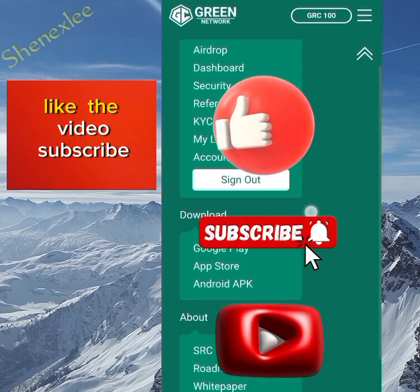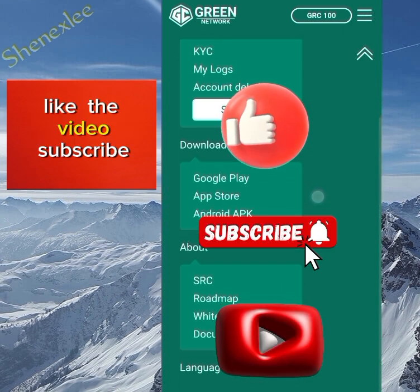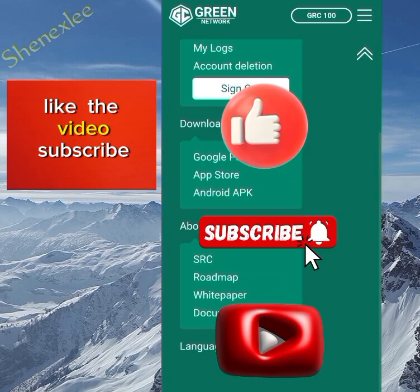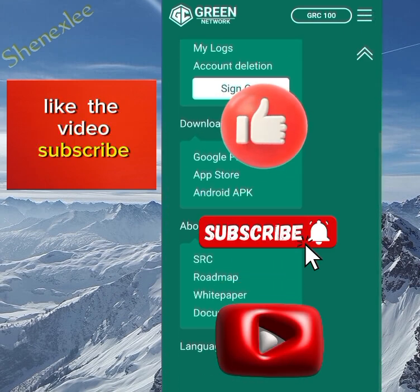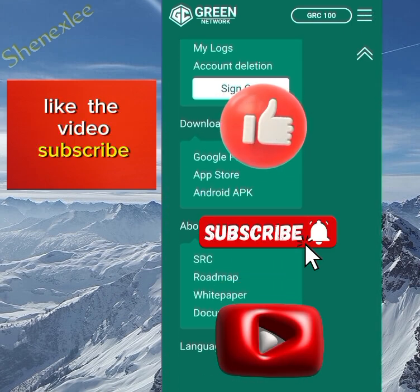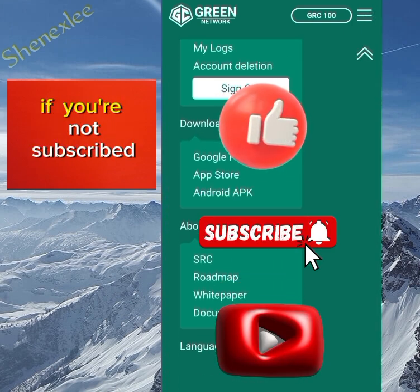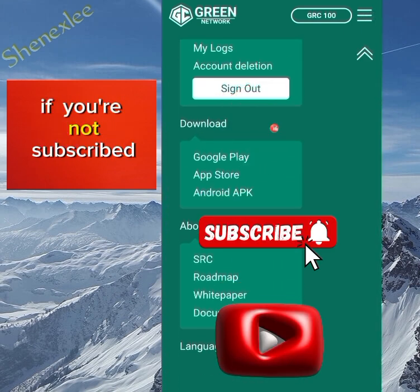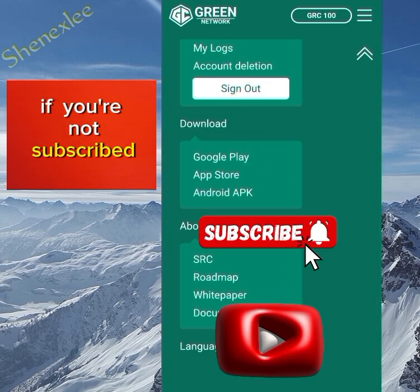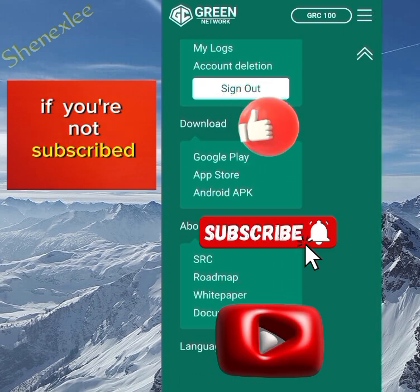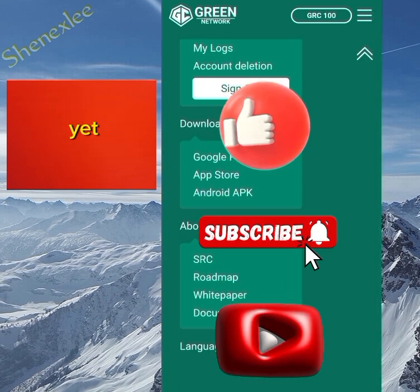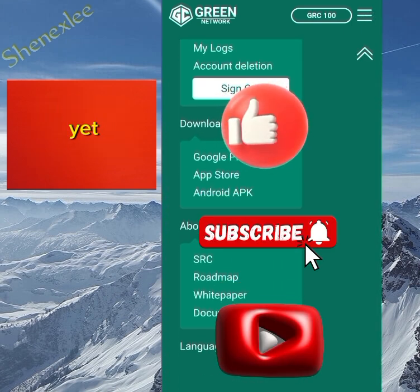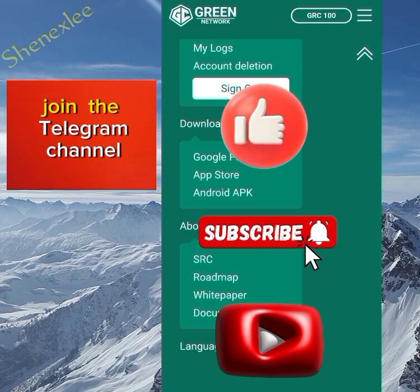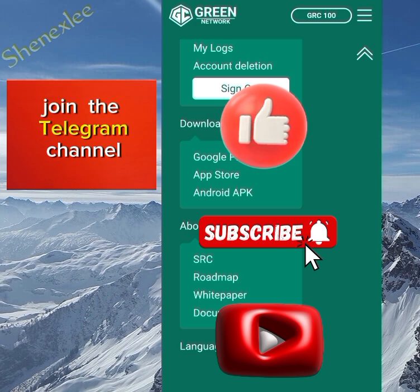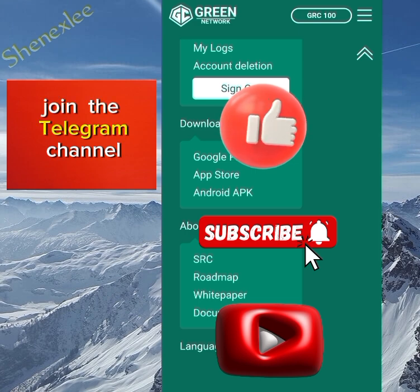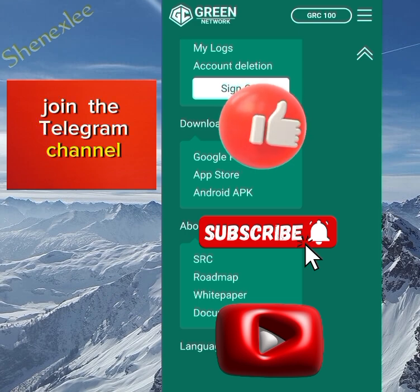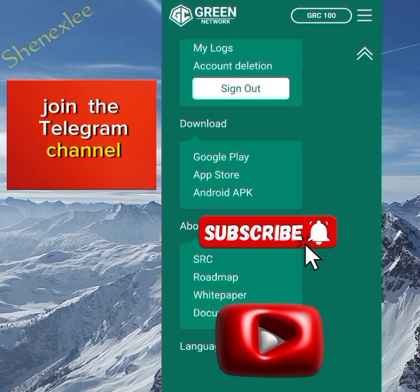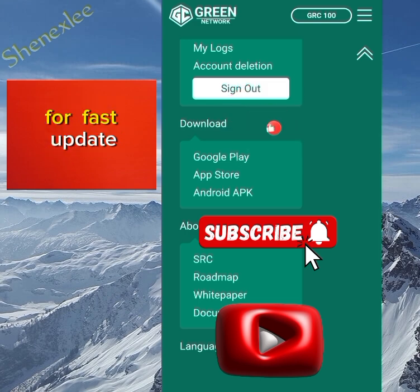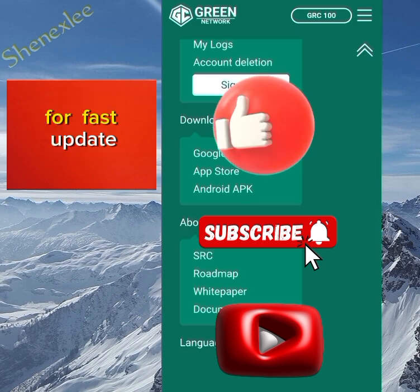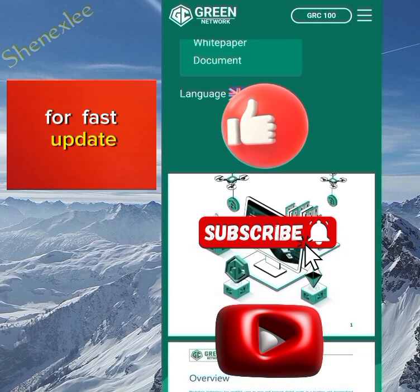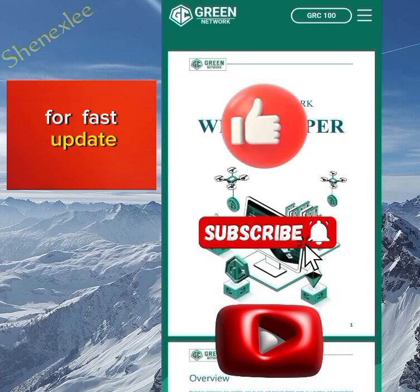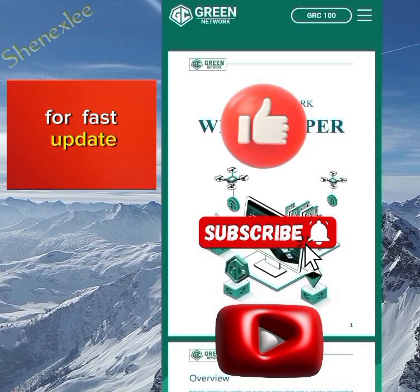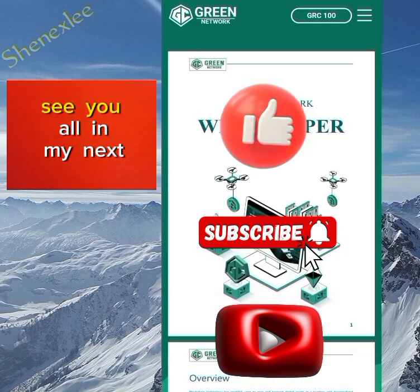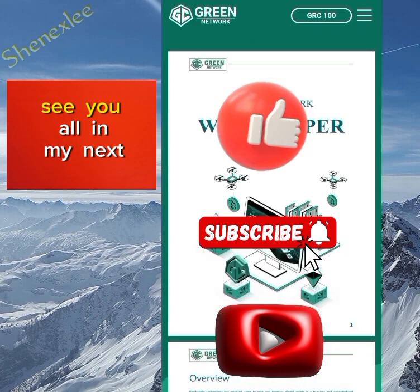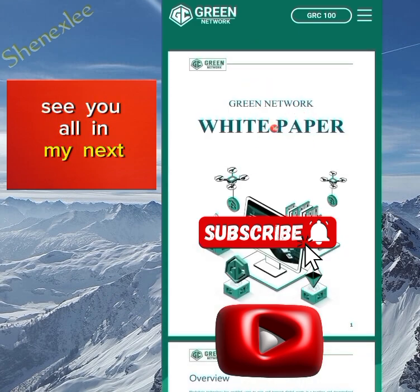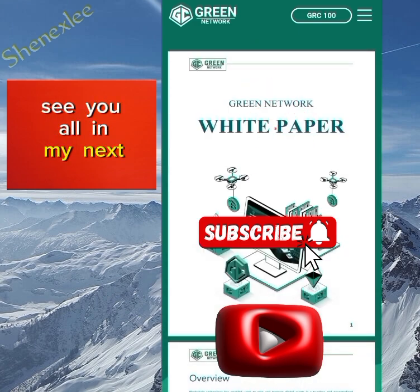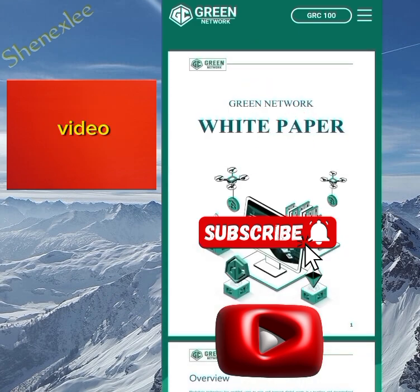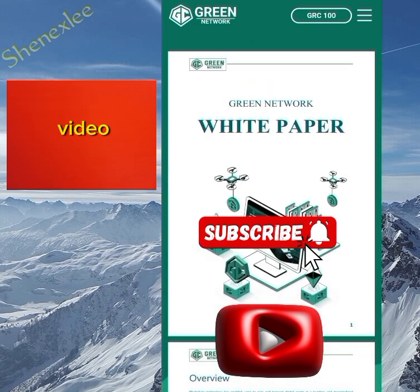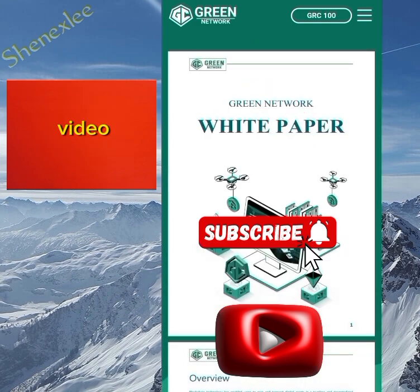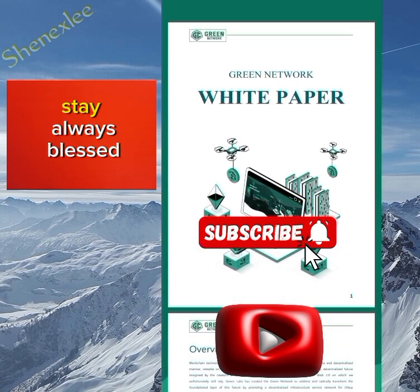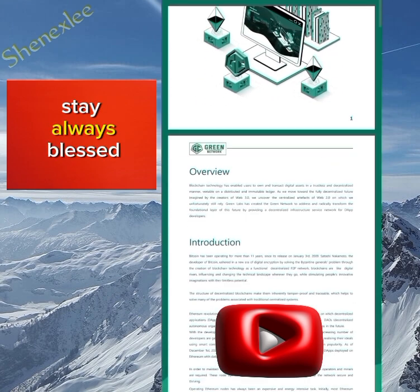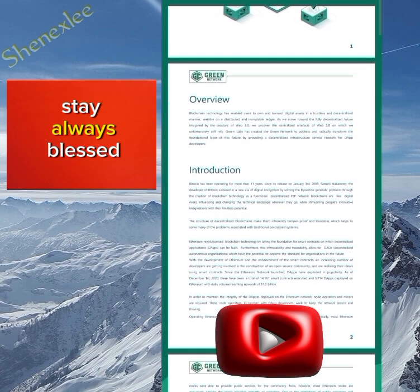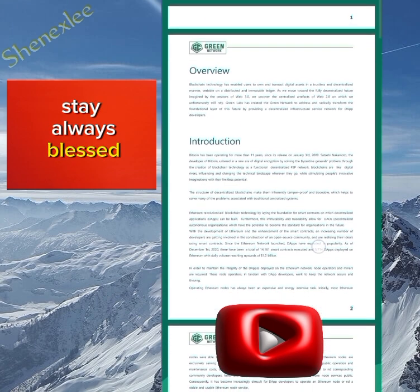If you liked the video, subscribe if you're not subscribed yet, and join the Telegram channel for fast updates. See you all in my next video — stay always blessed.